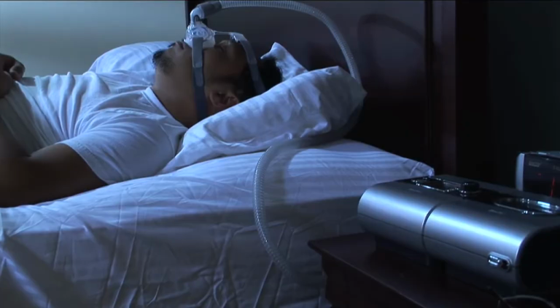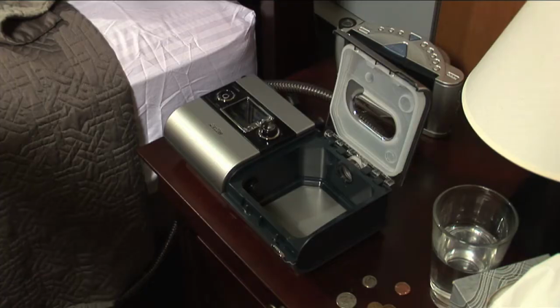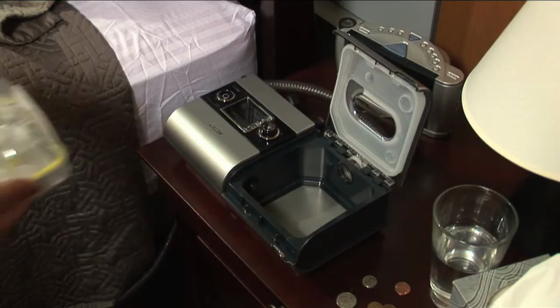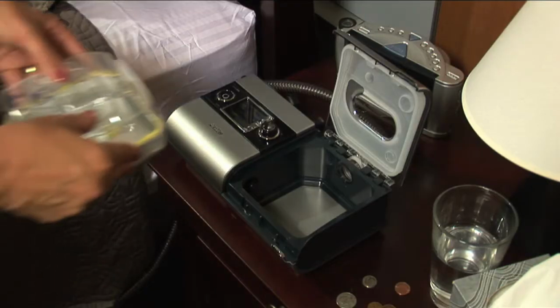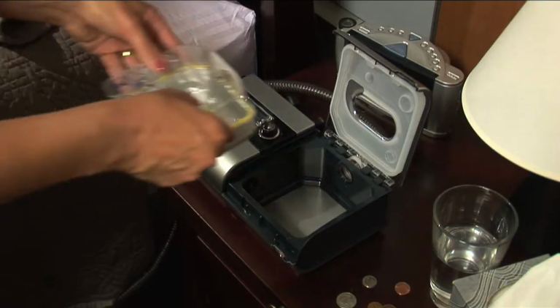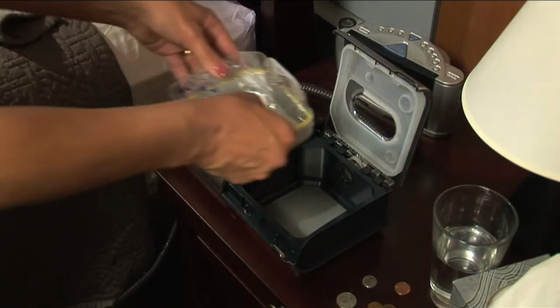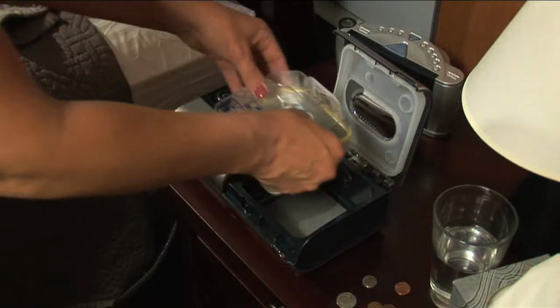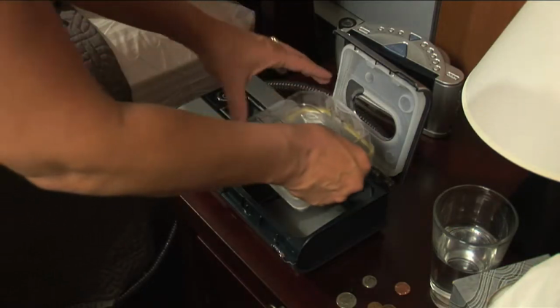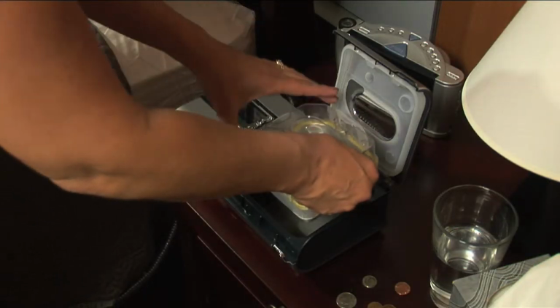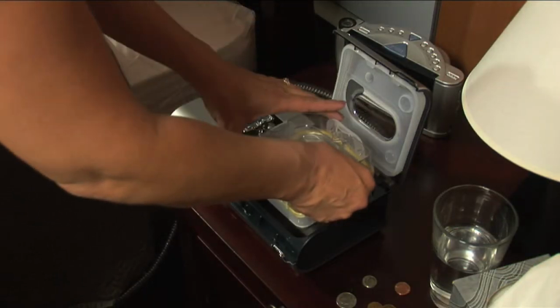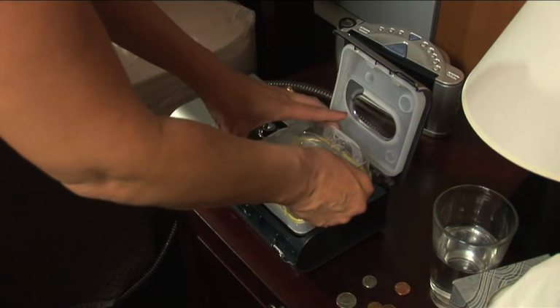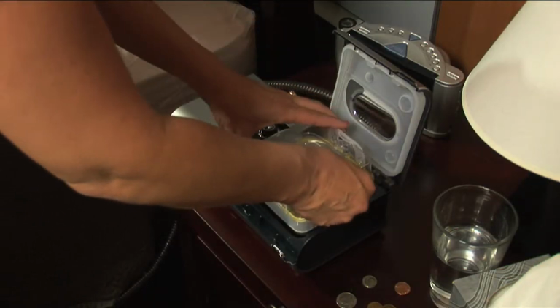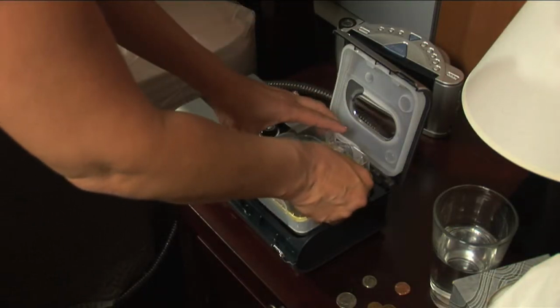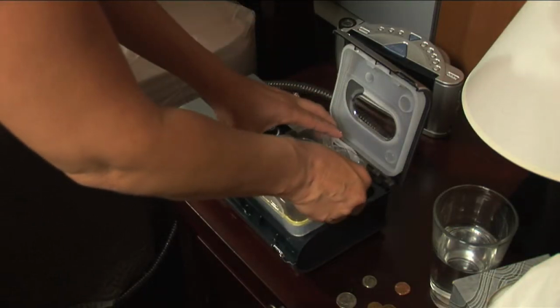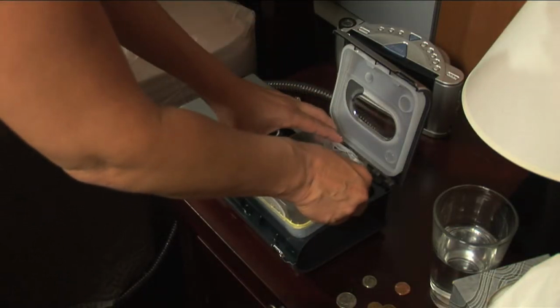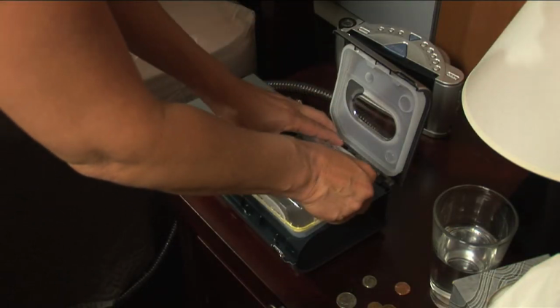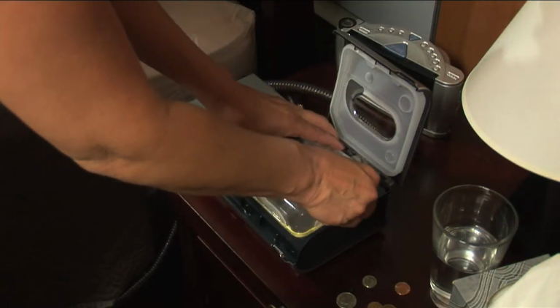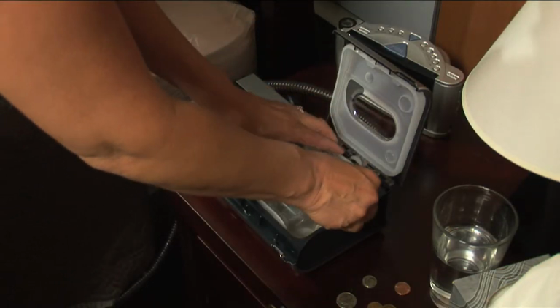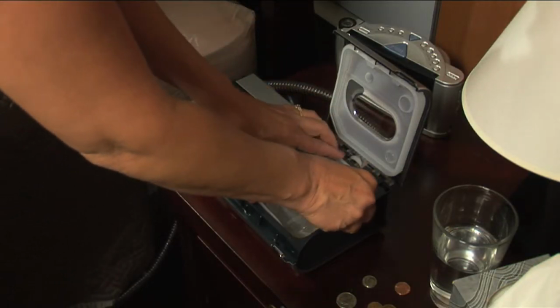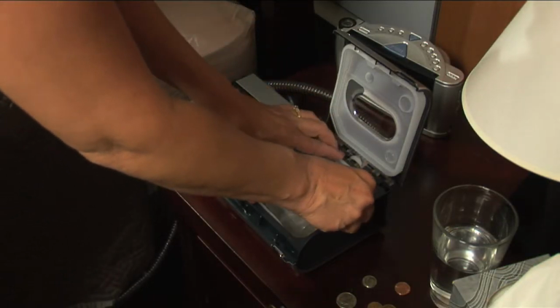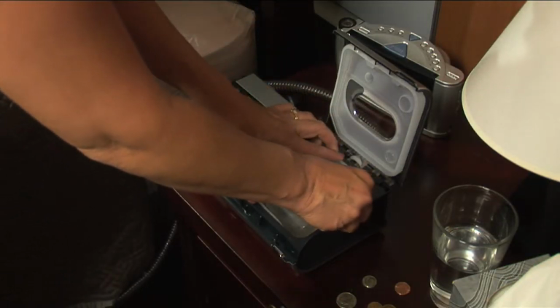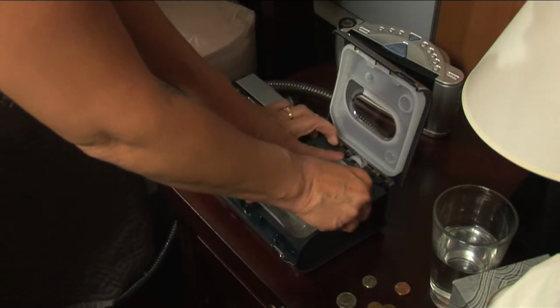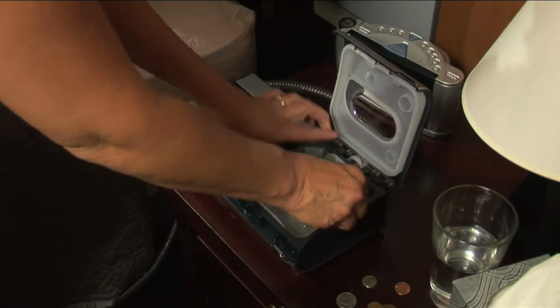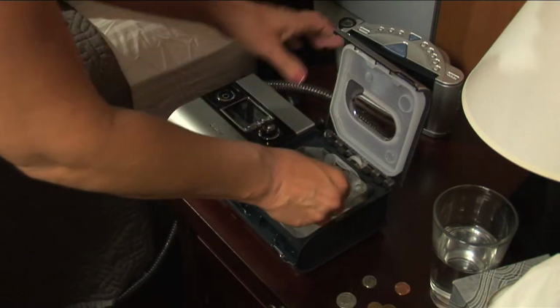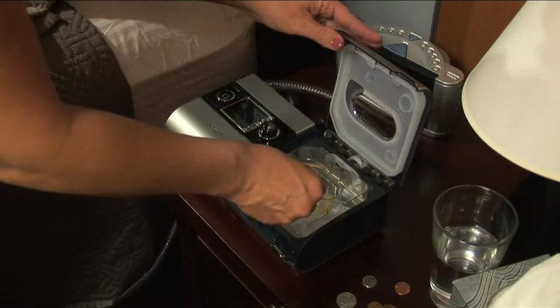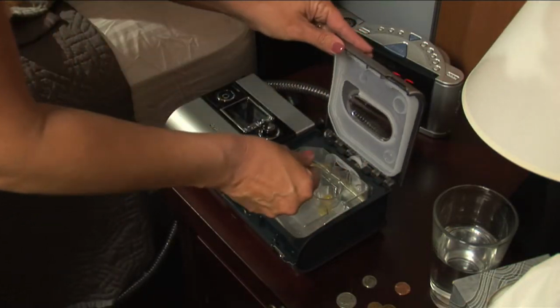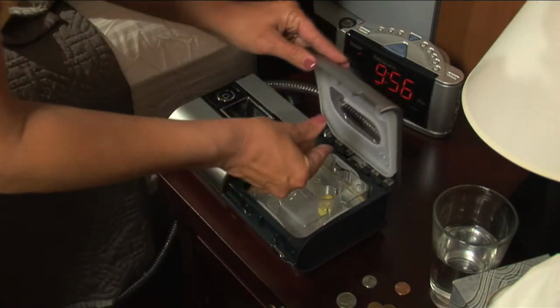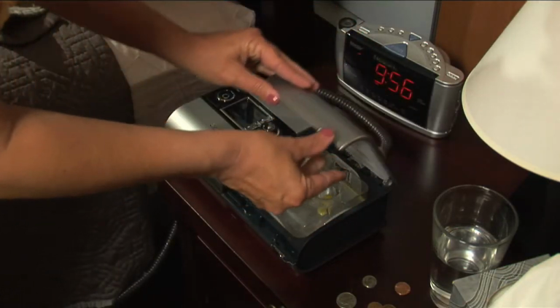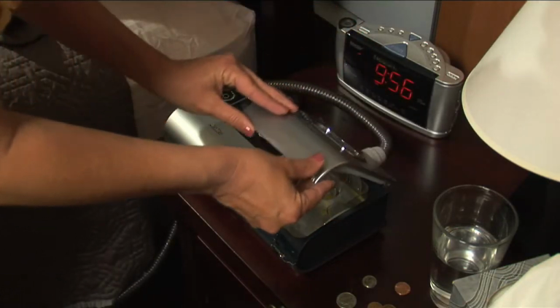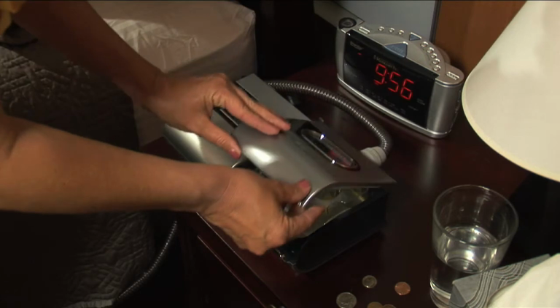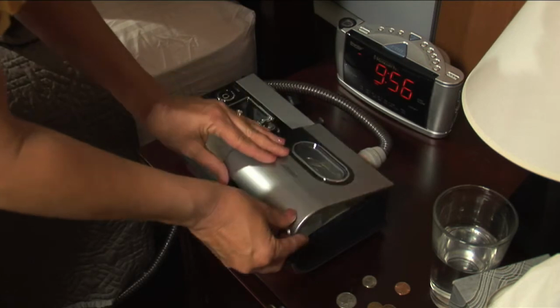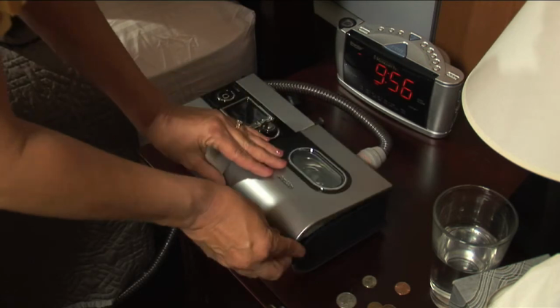If you feel your device is not operating correctly, please contact your home care provider for assistance.